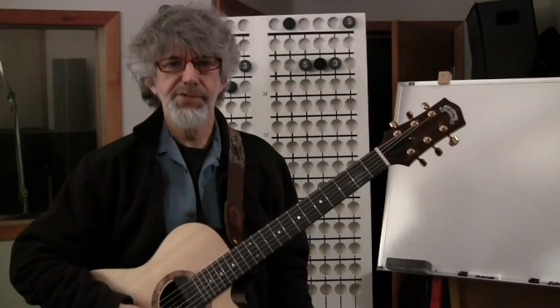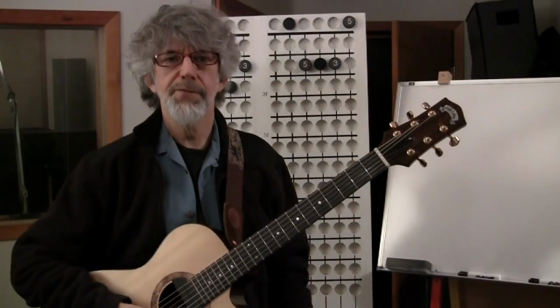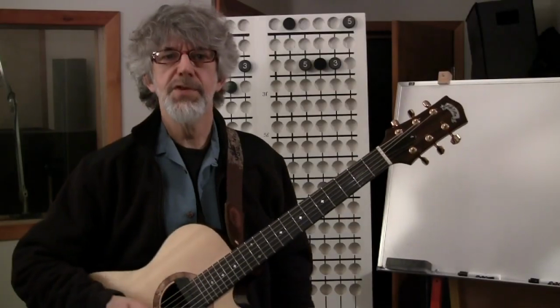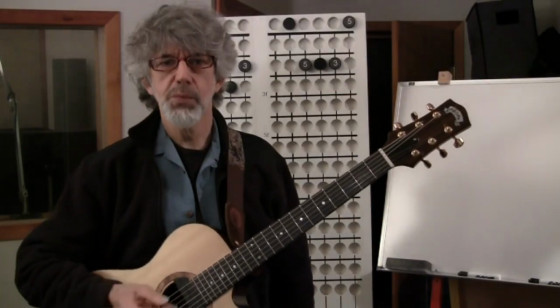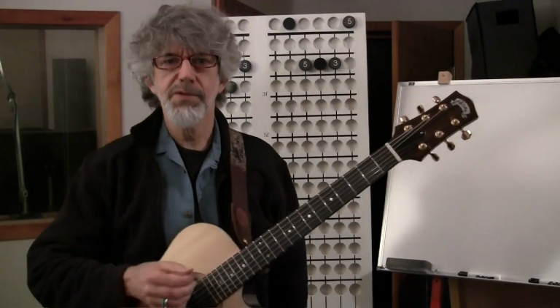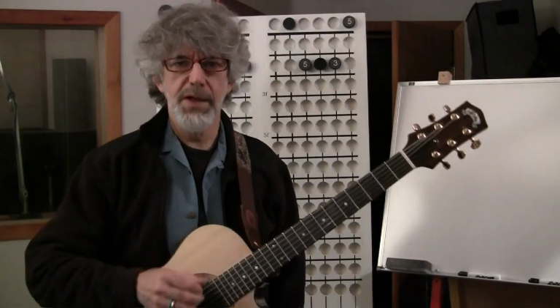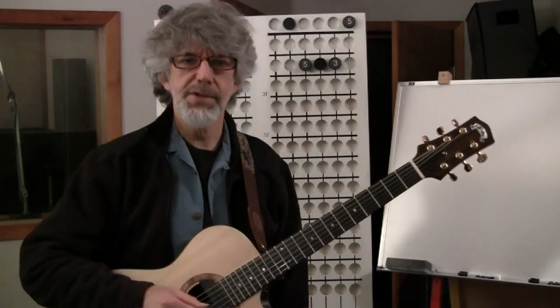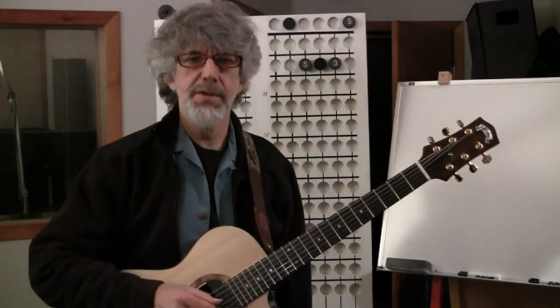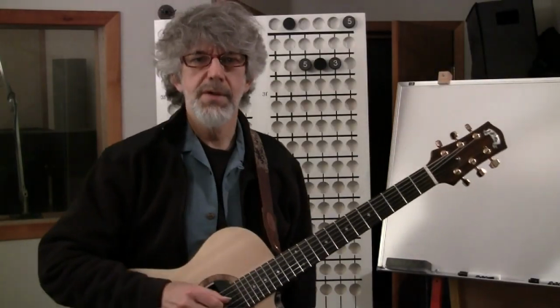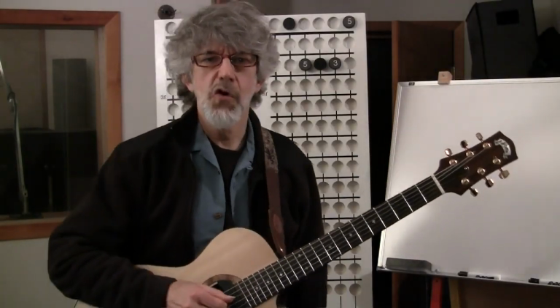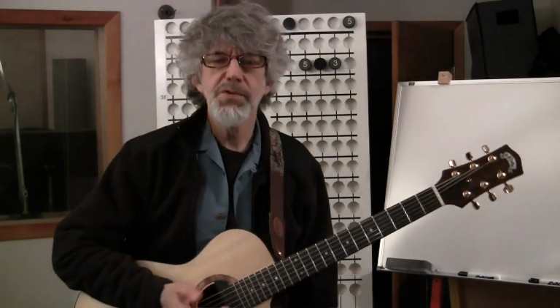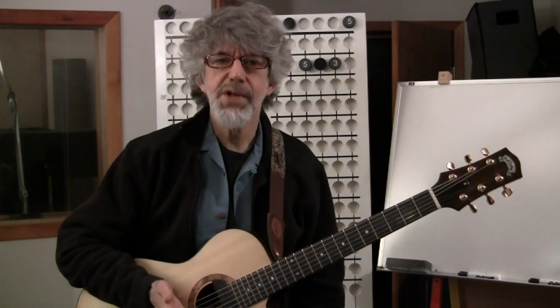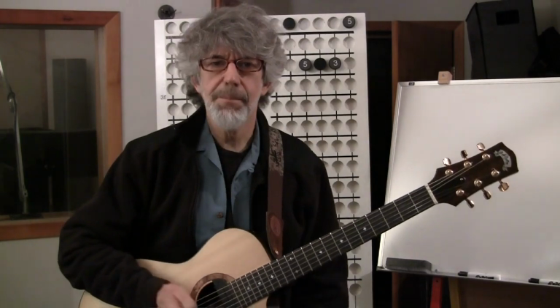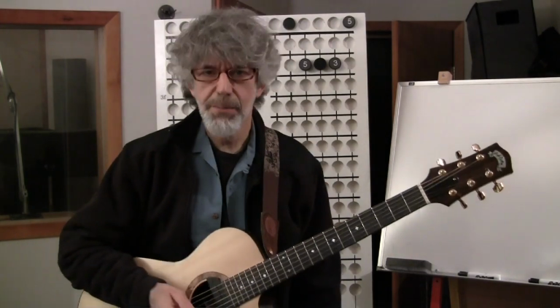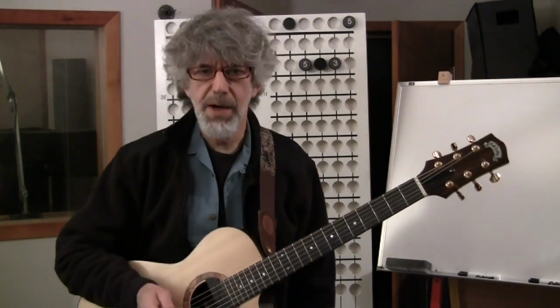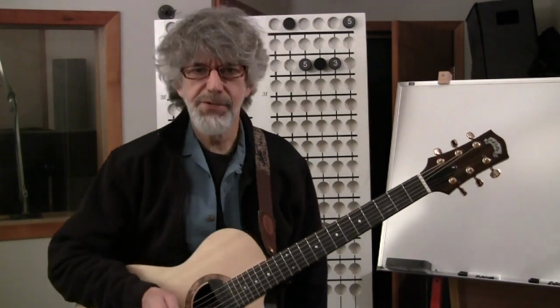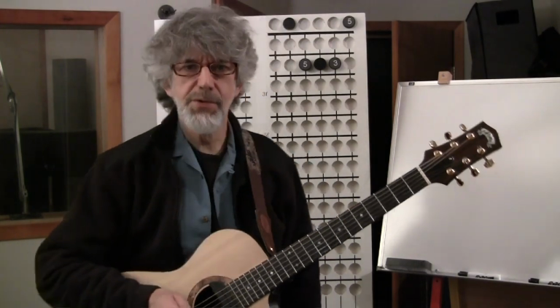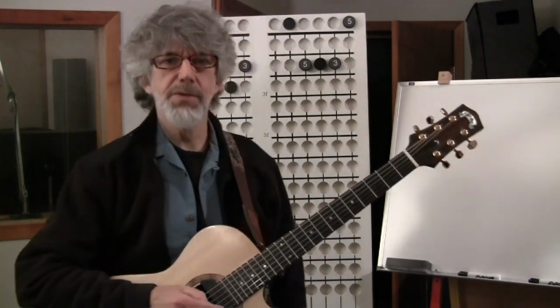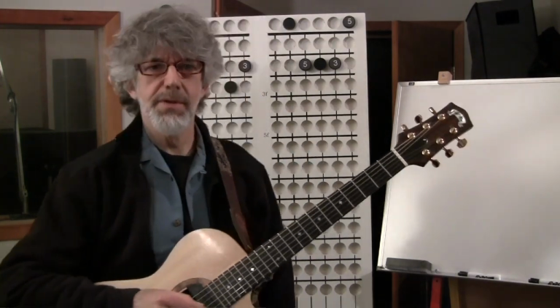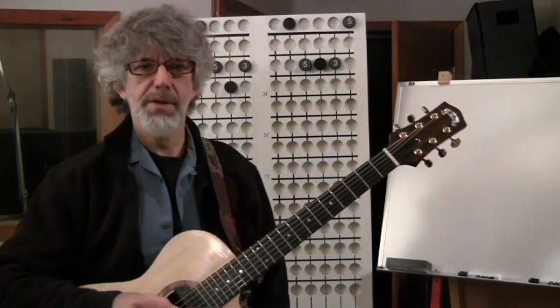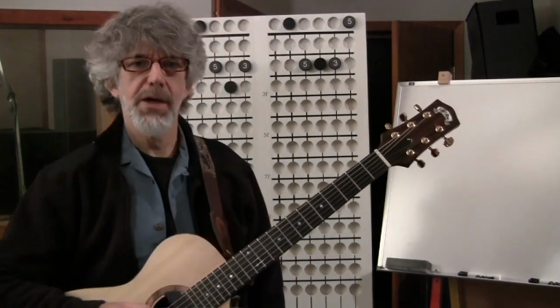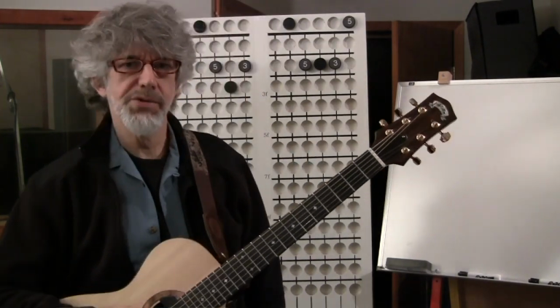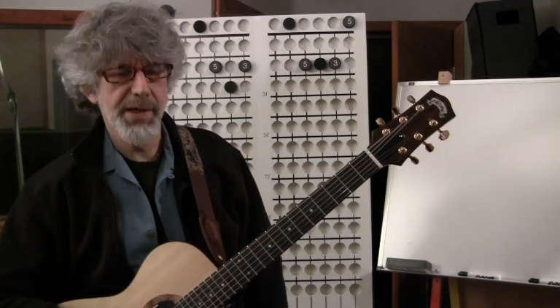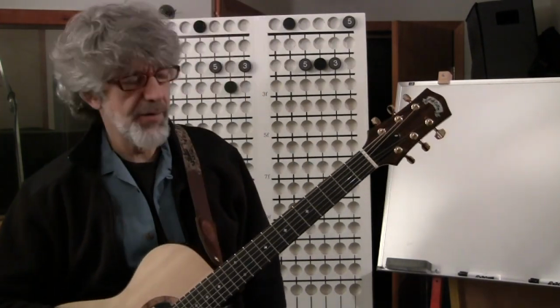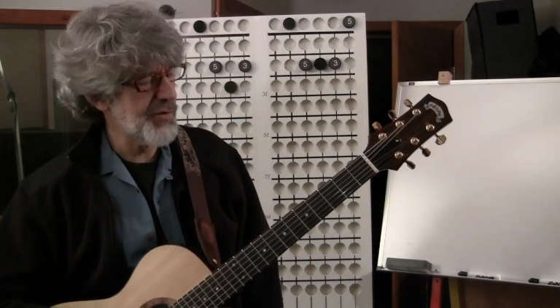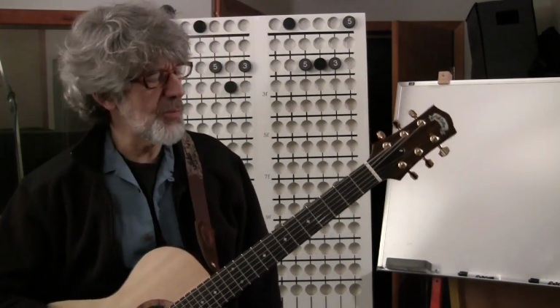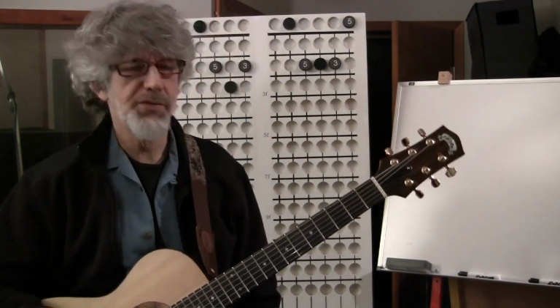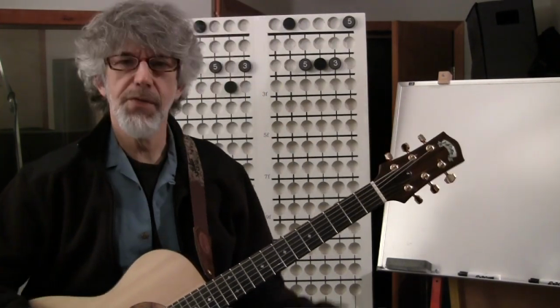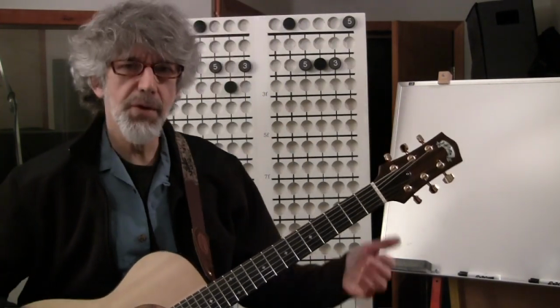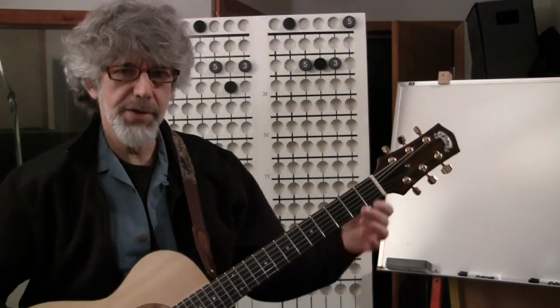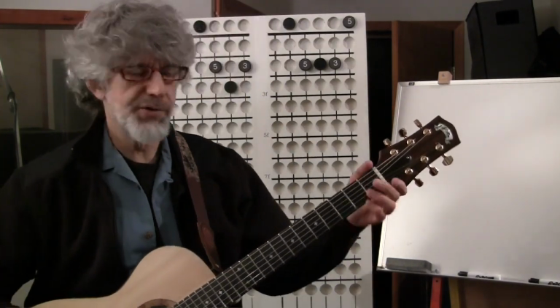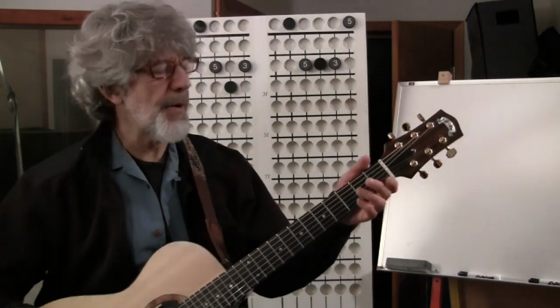Well, that's it for this week's lesson. Hope you stop back by soon, and we'll check out some more music theory on the guitar.